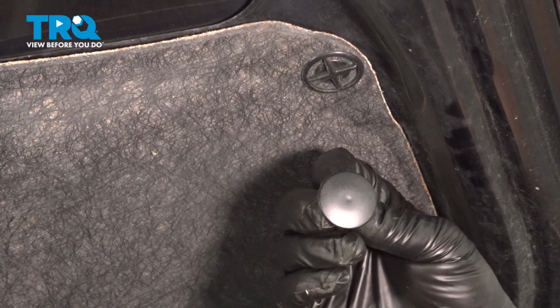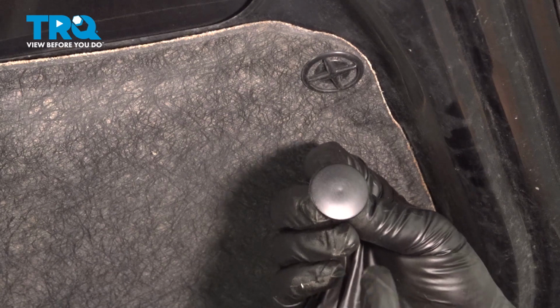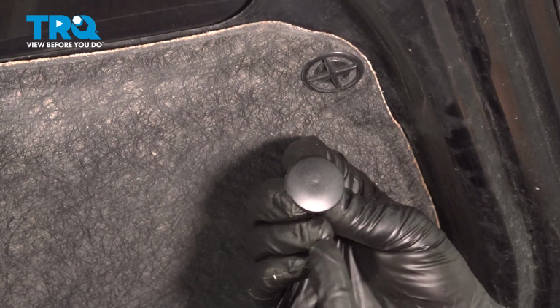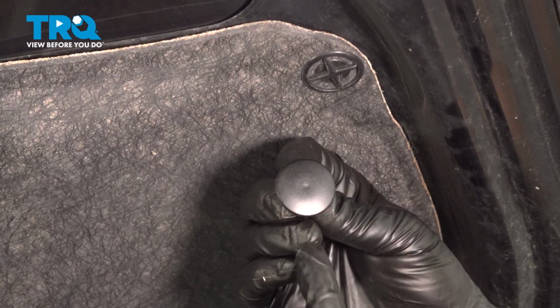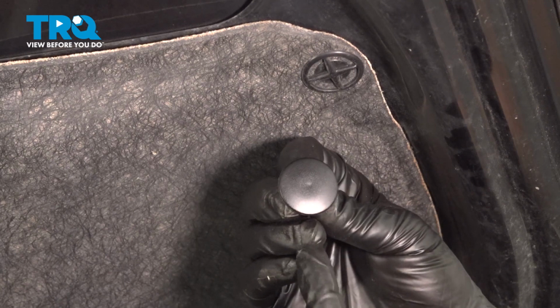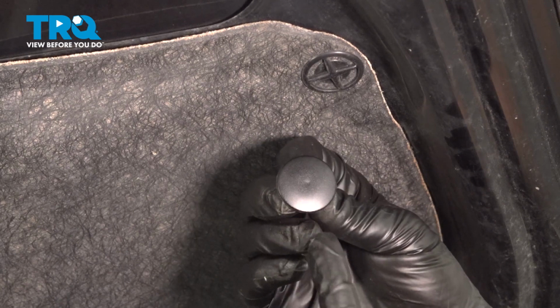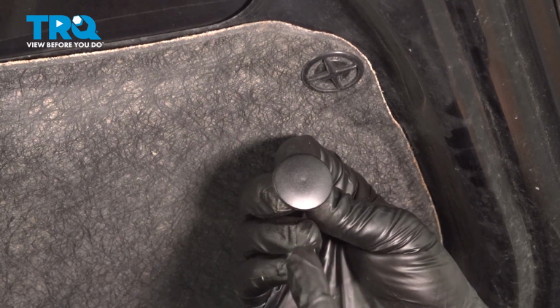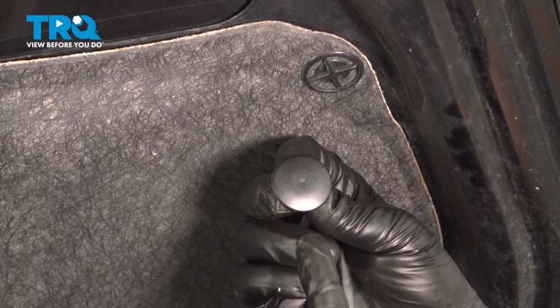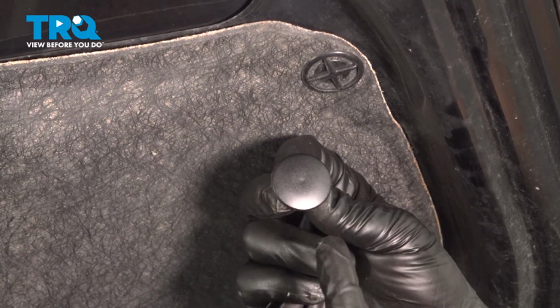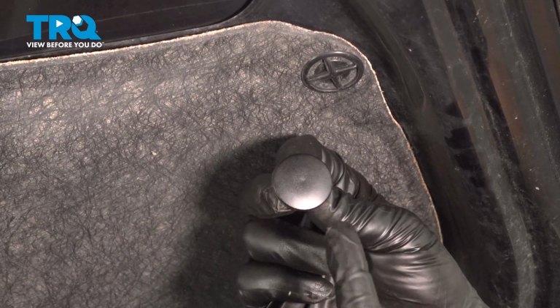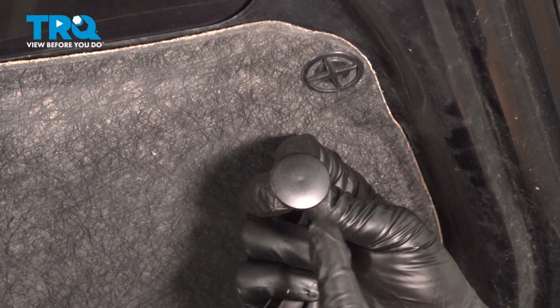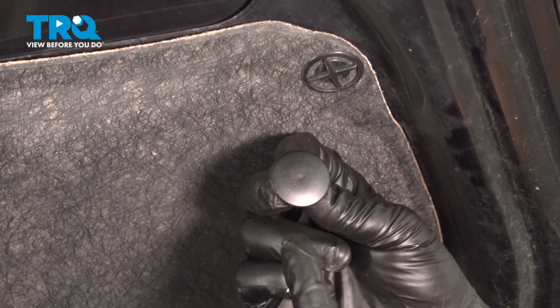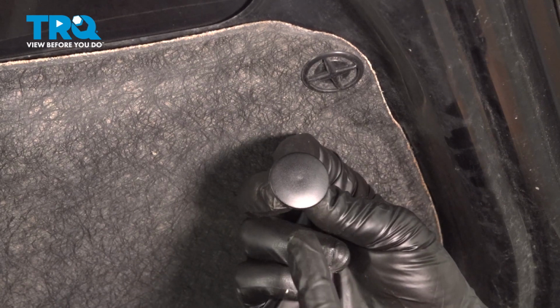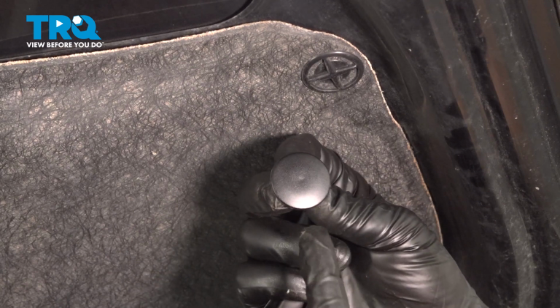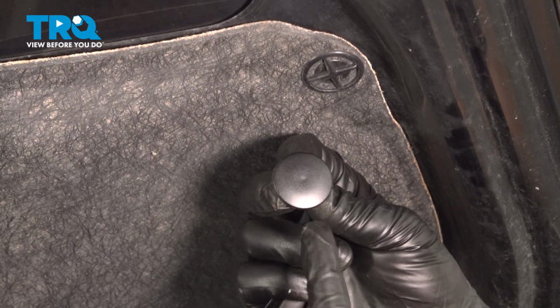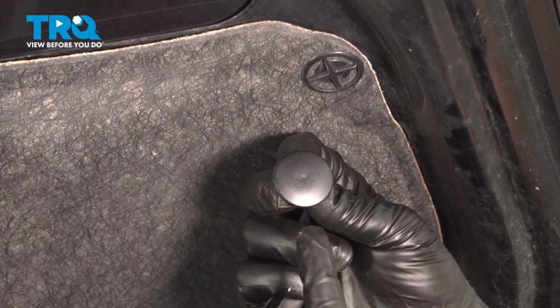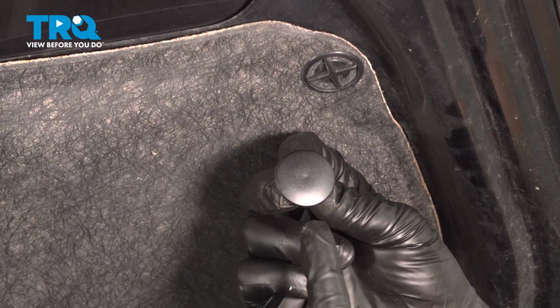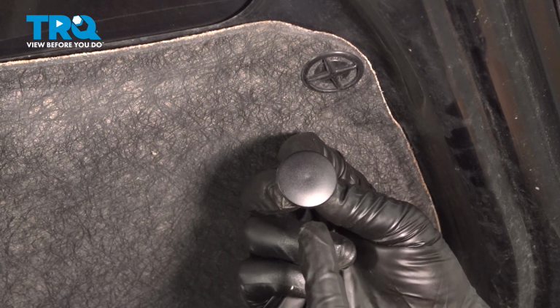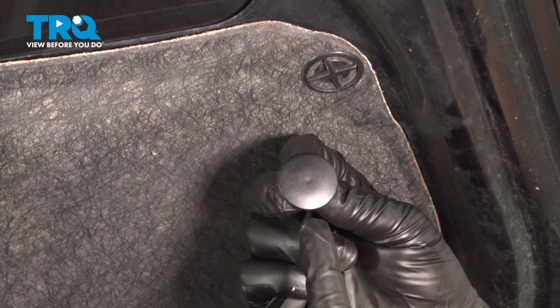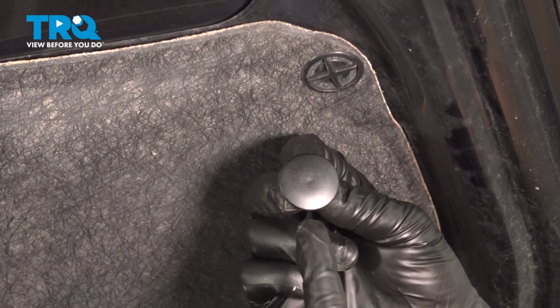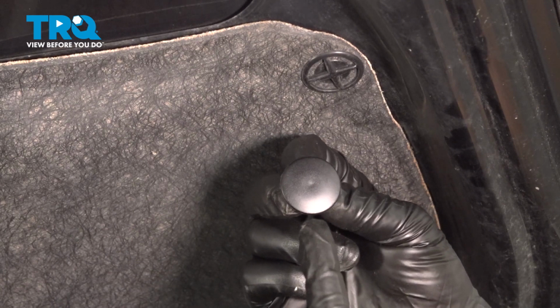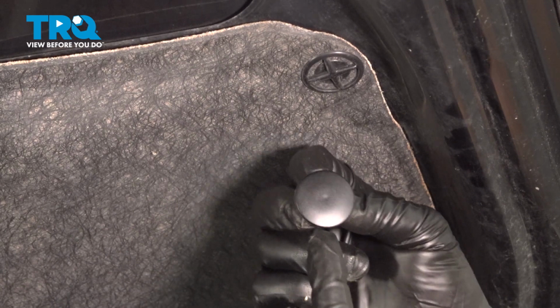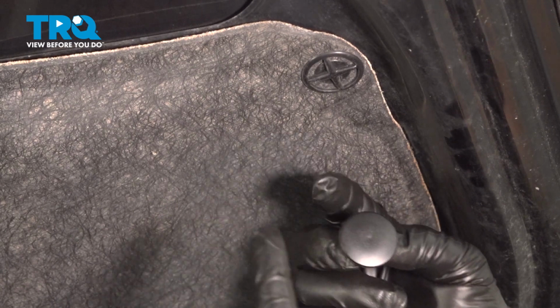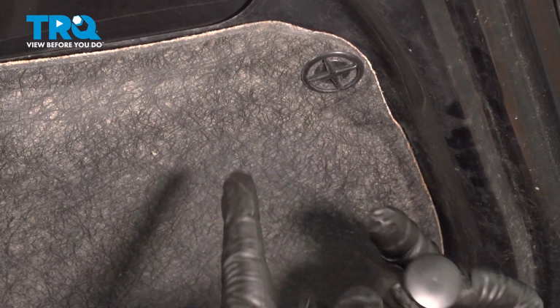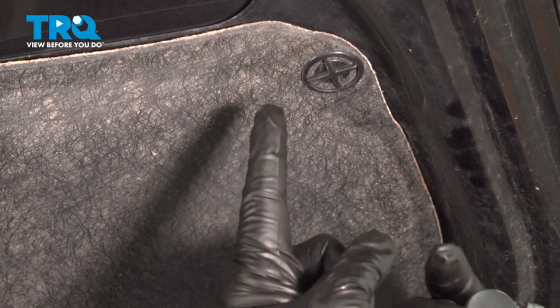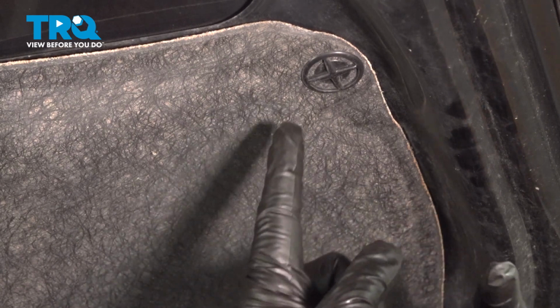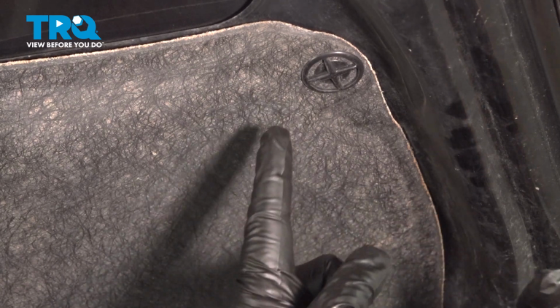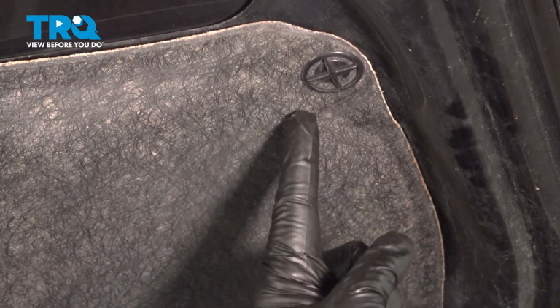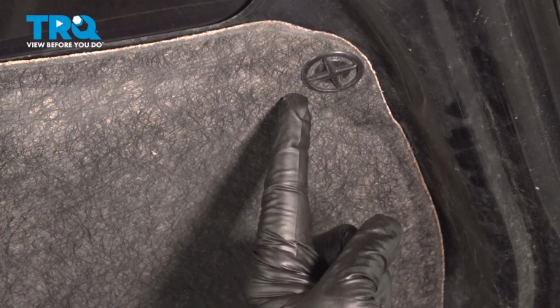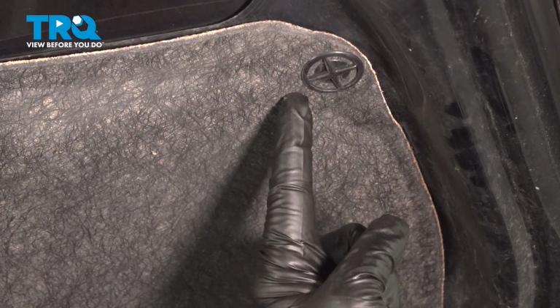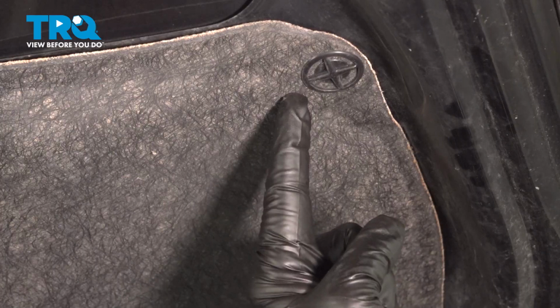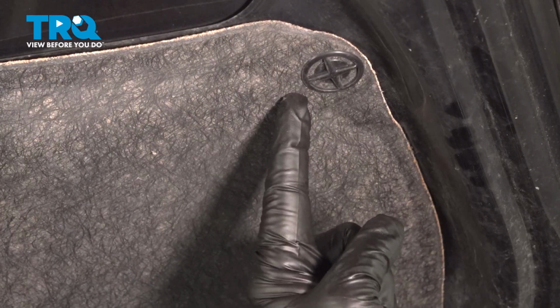In this video, we're going to show you how to replace the hood insulation clips on your Nissan Rogue, located right on the bottom of your hood.